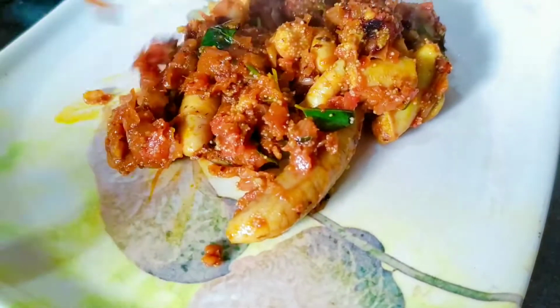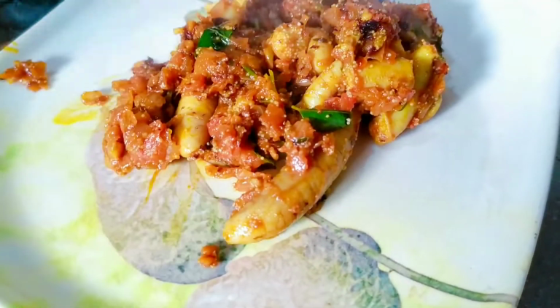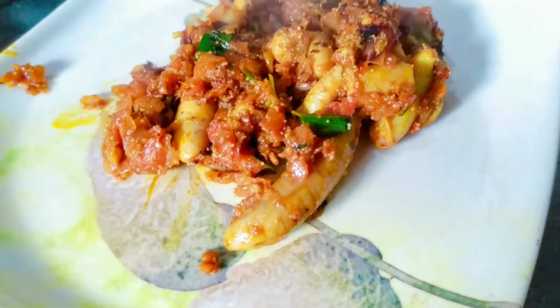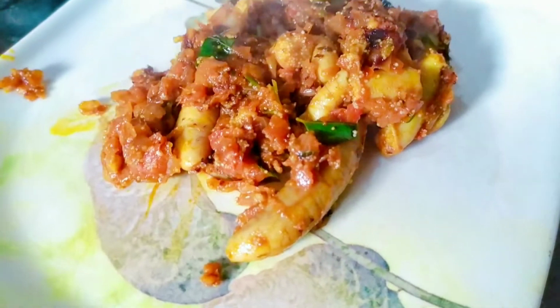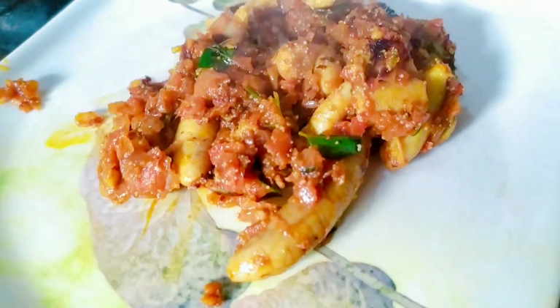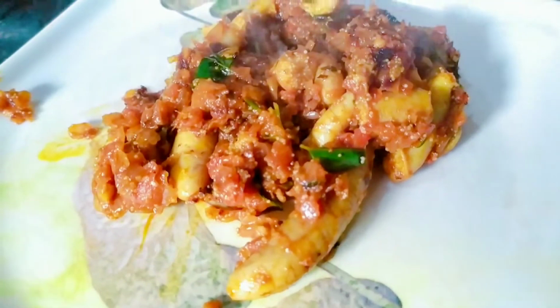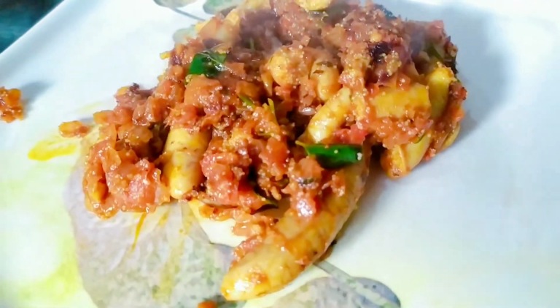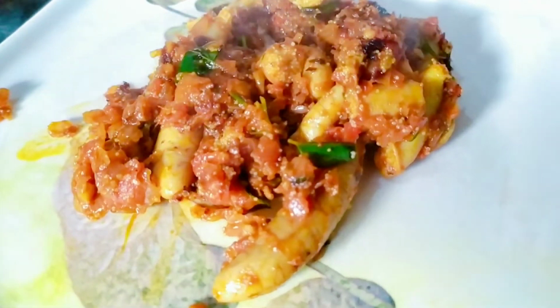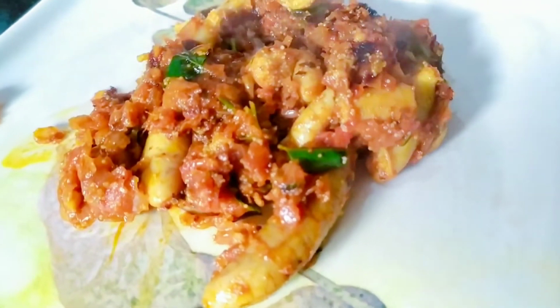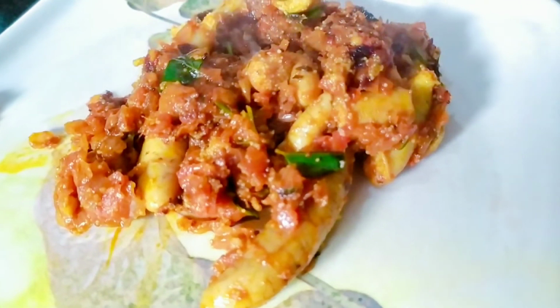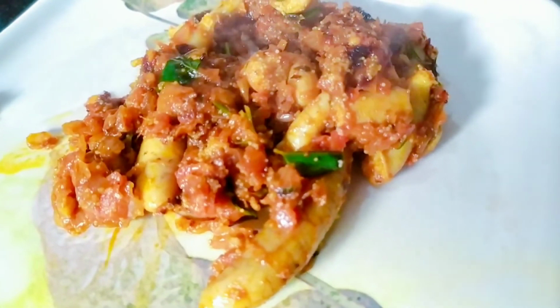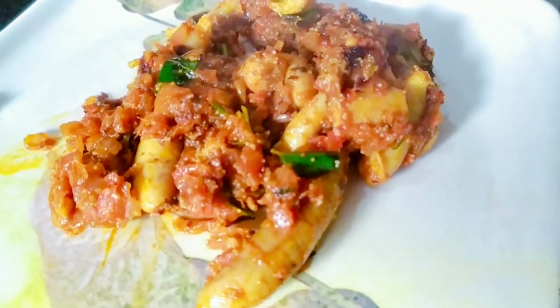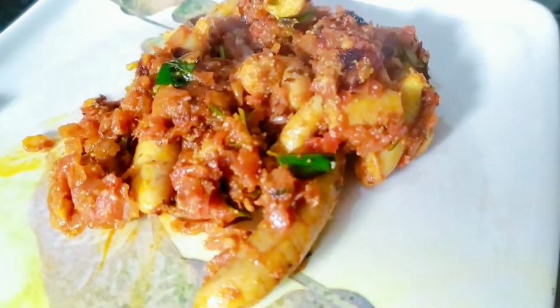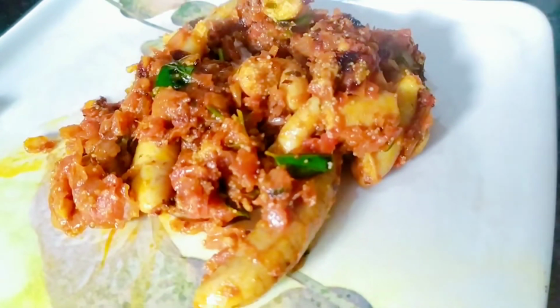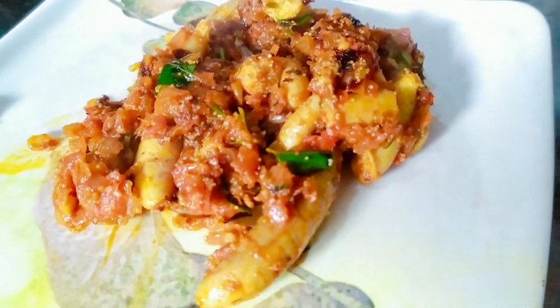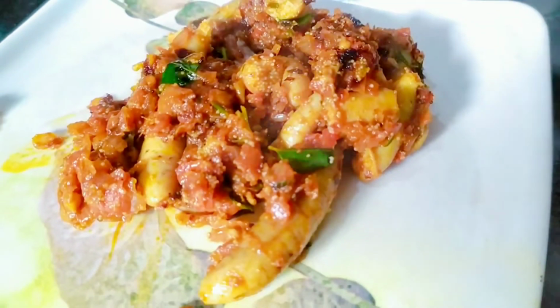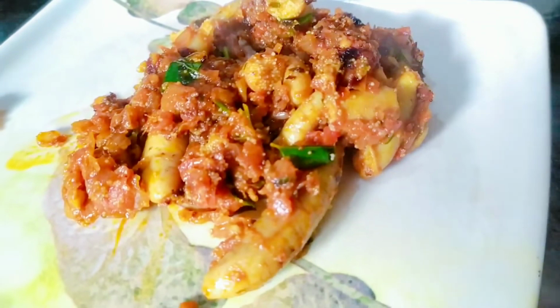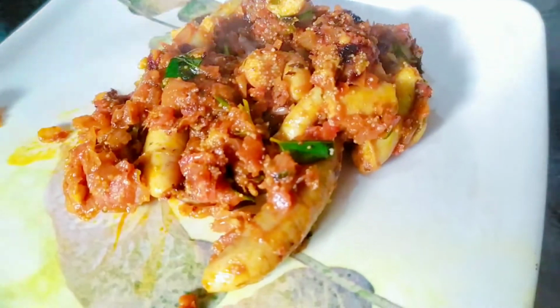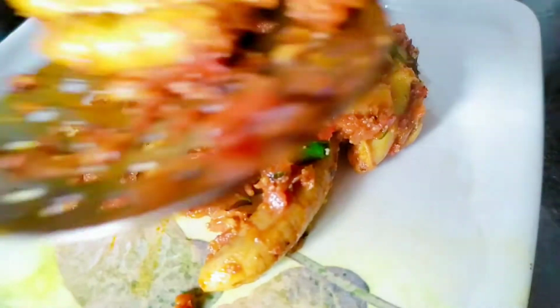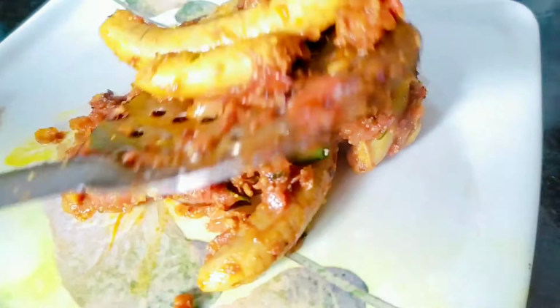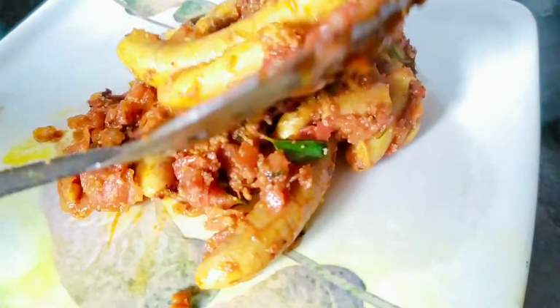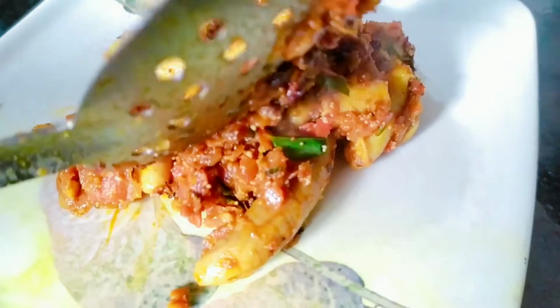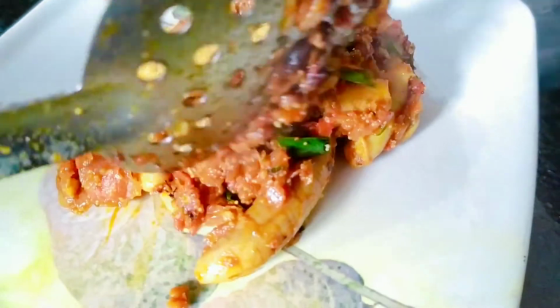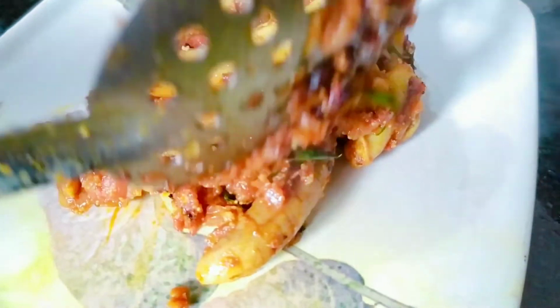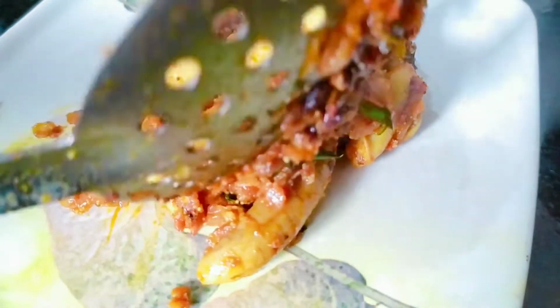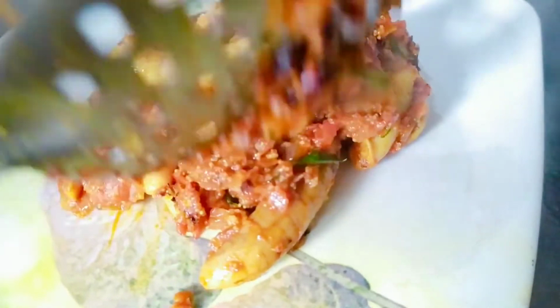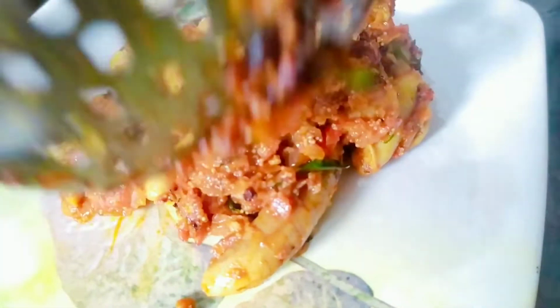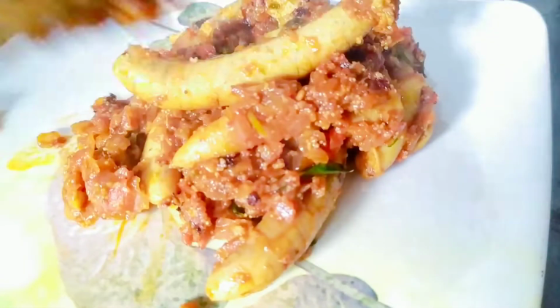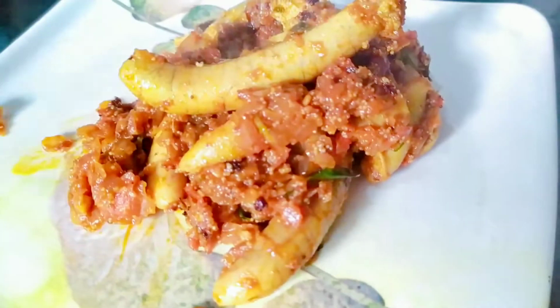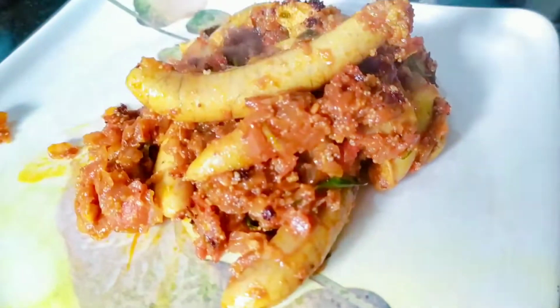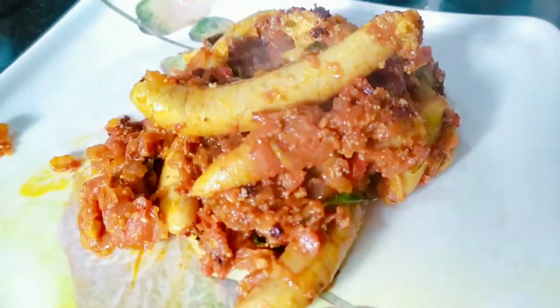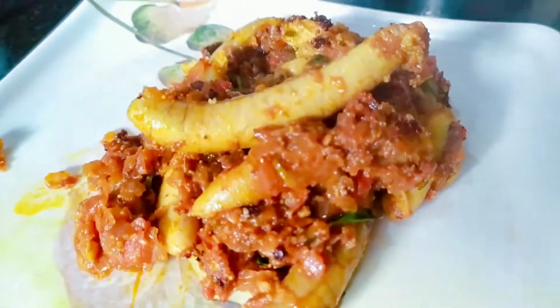I will serve the plate. There is a lot of aroma.